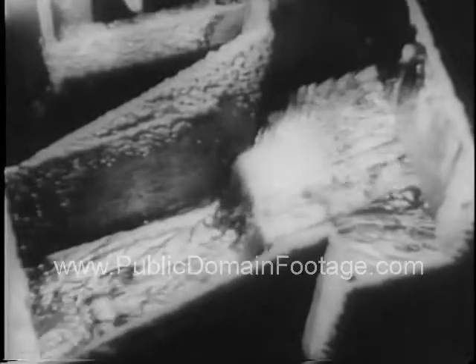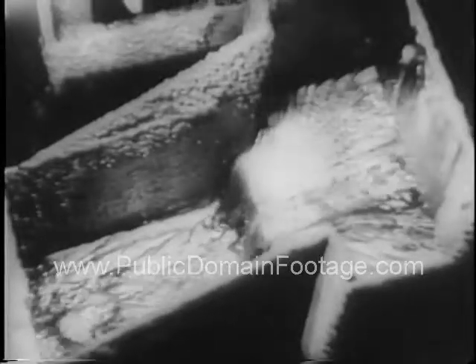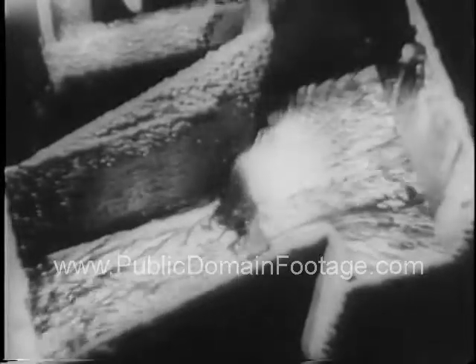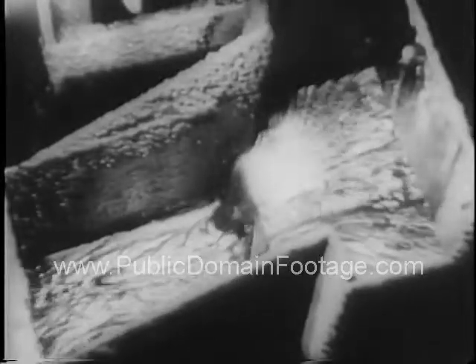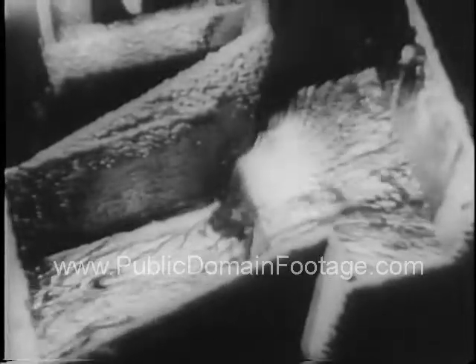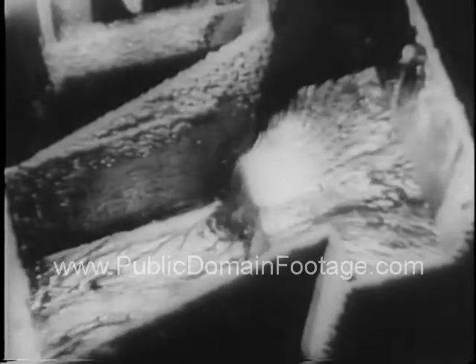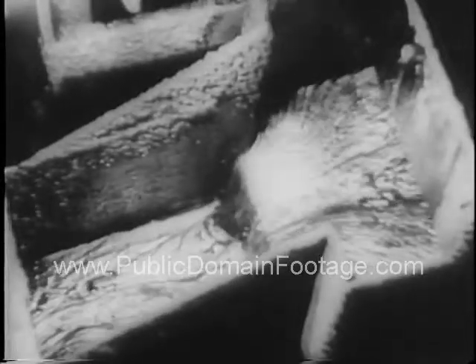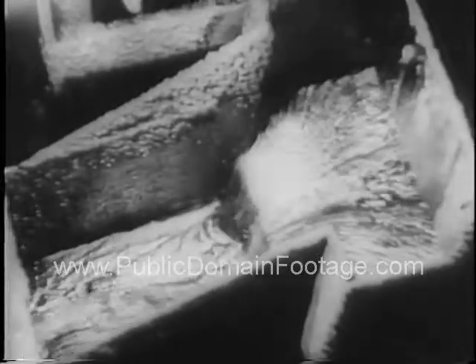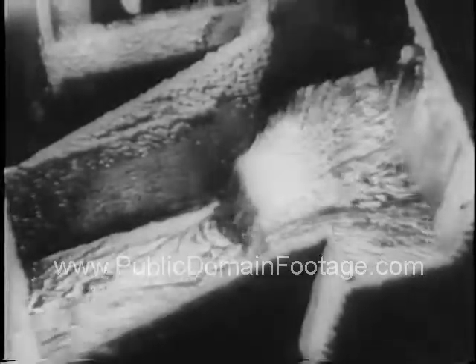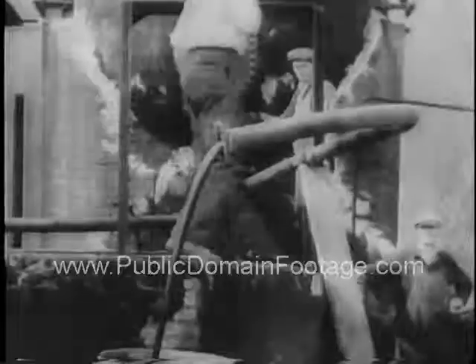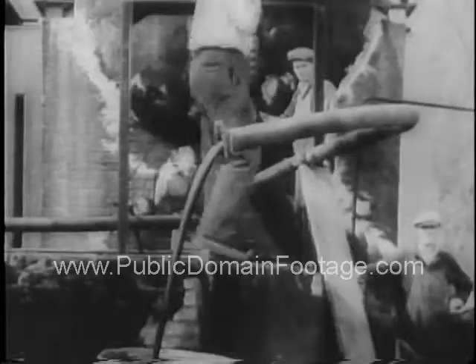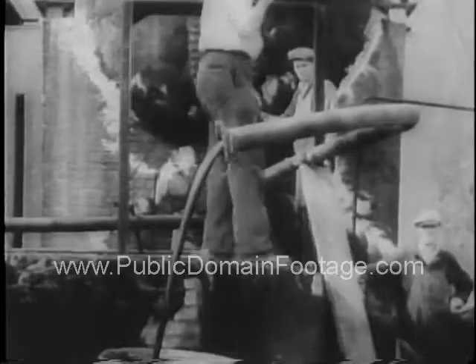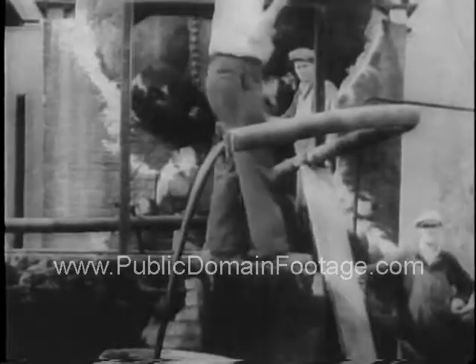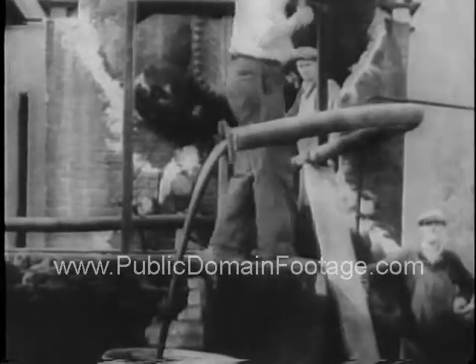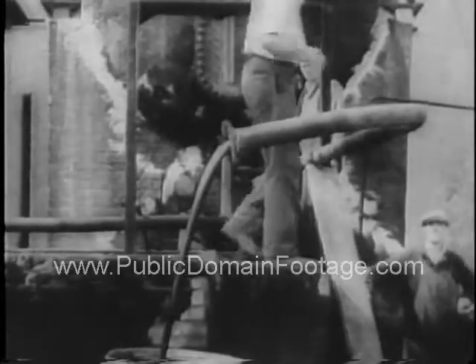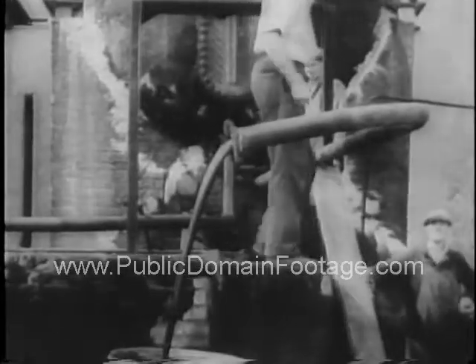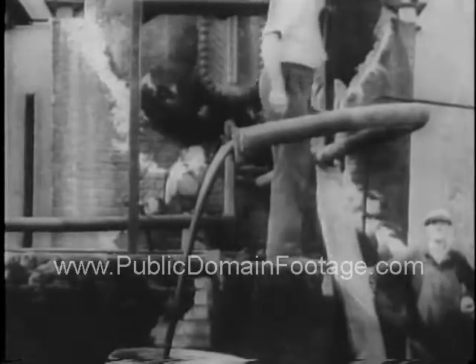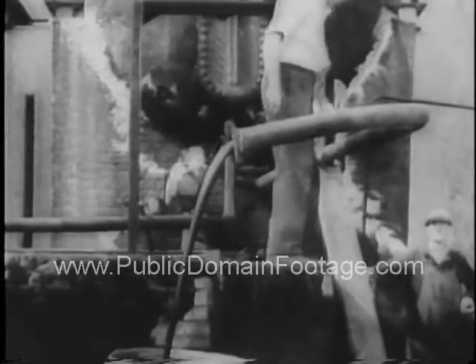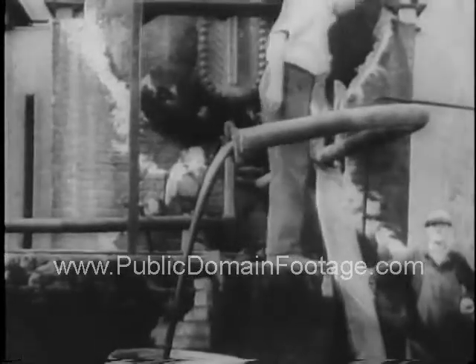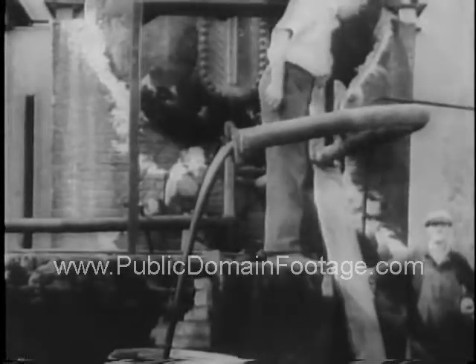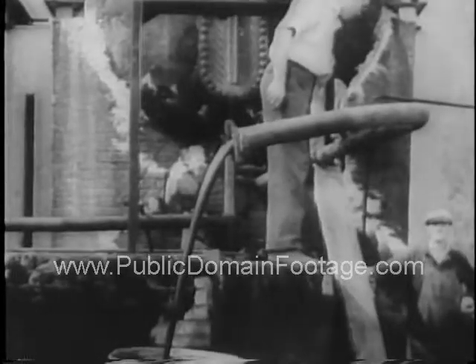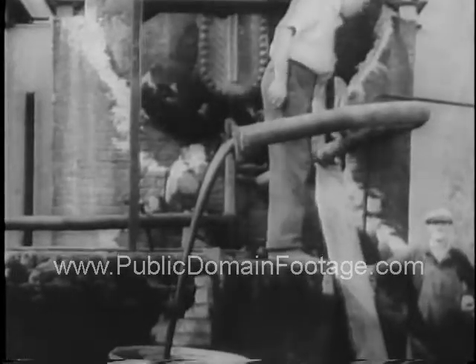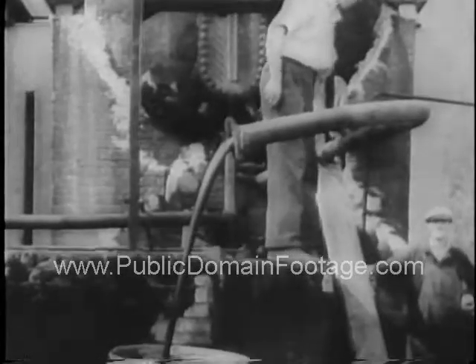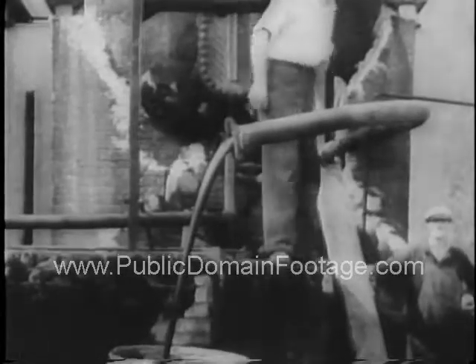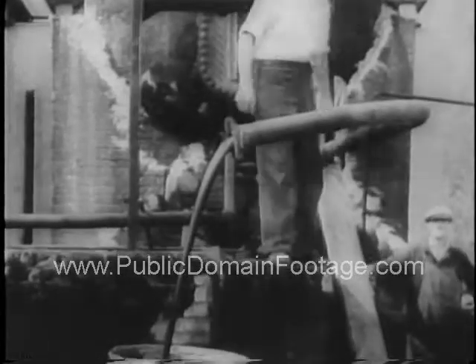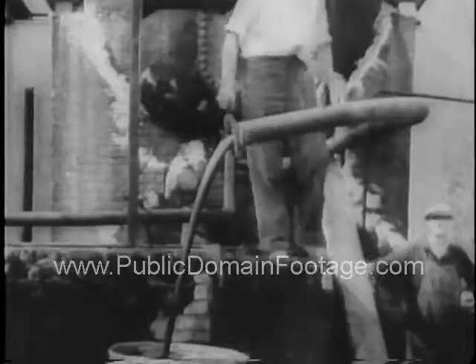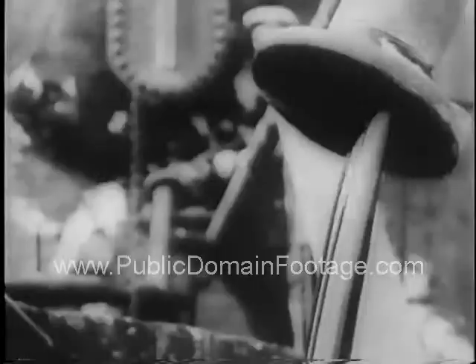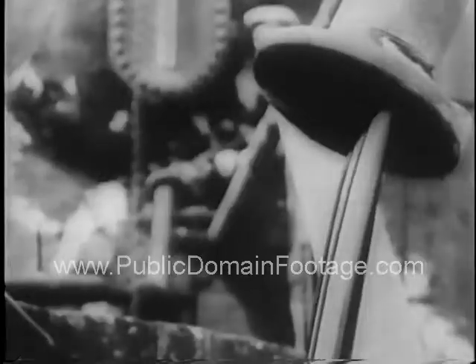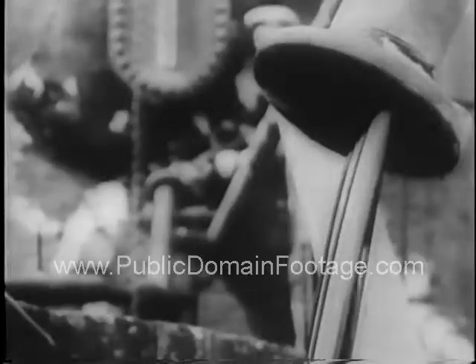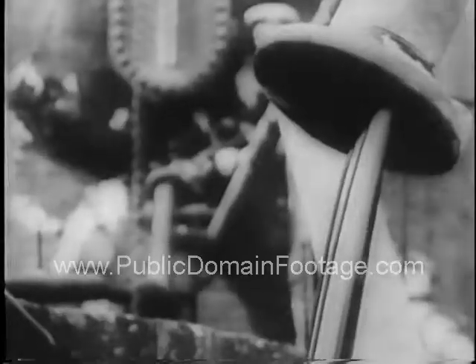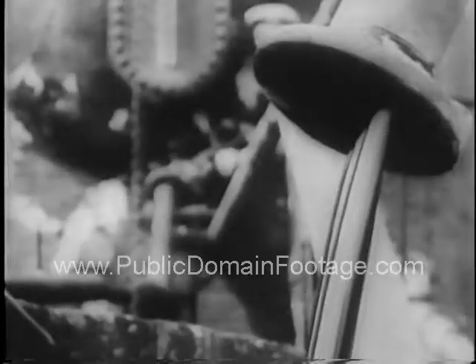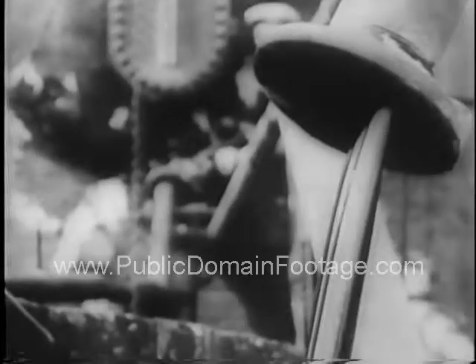300 barrels of oil from 400 tons of sand — and they've just tapped the surface.